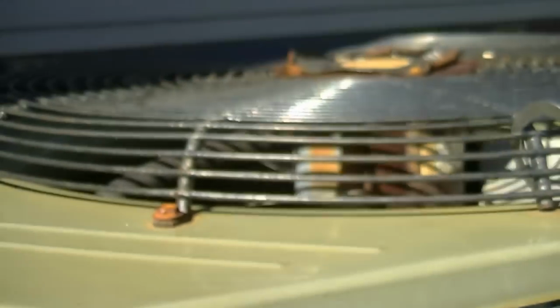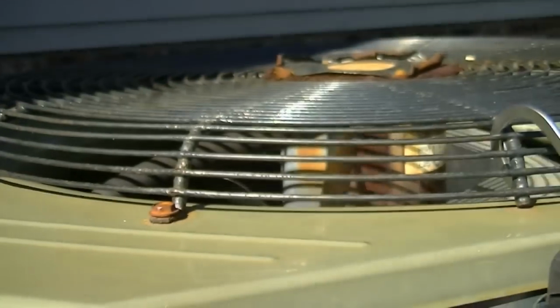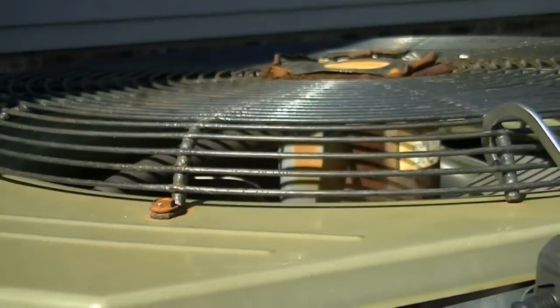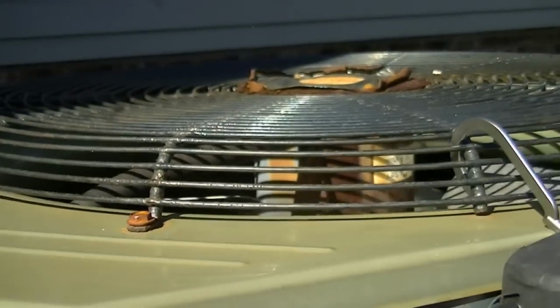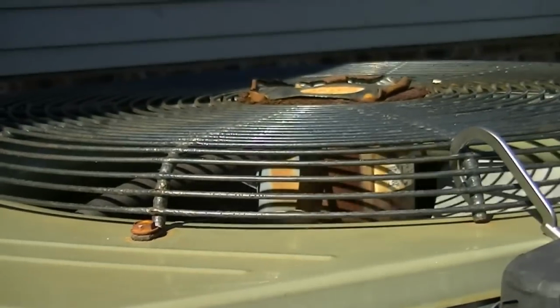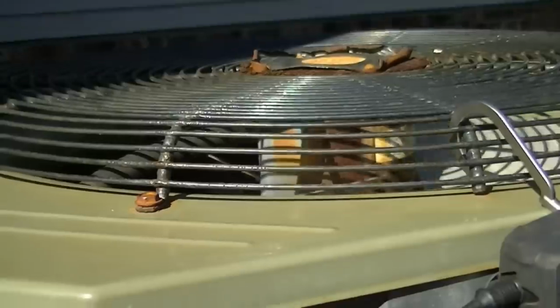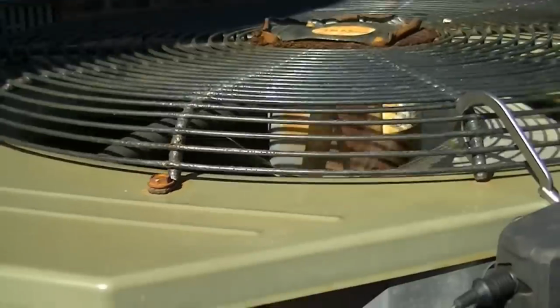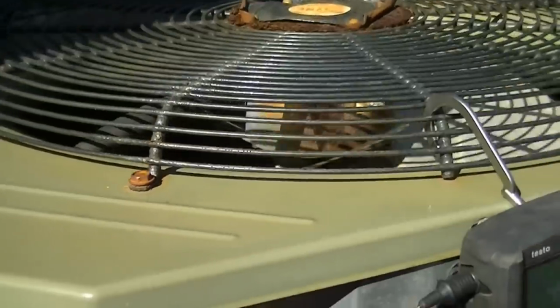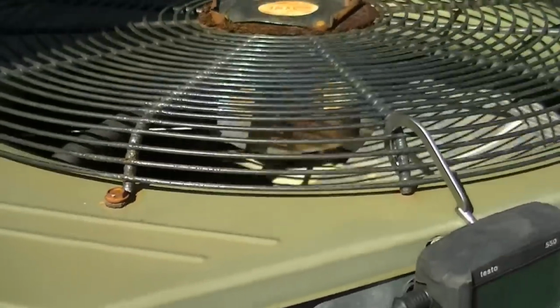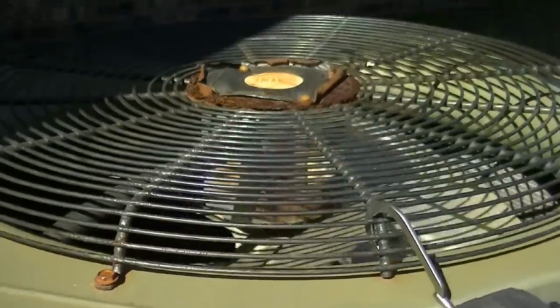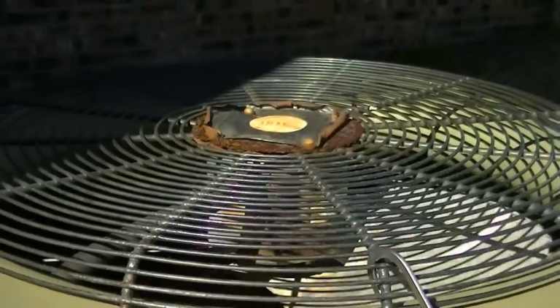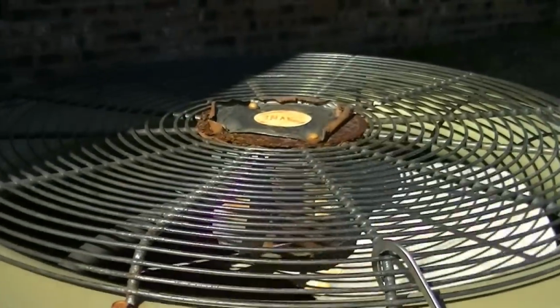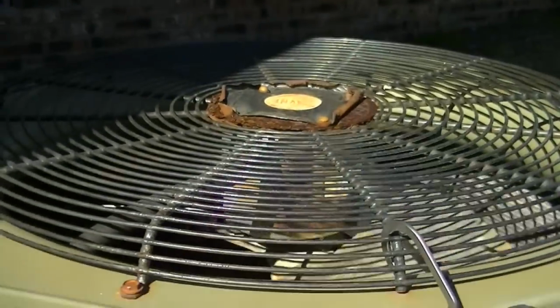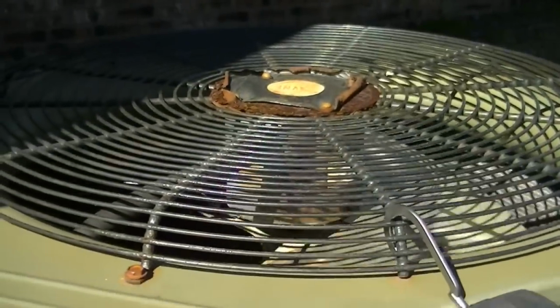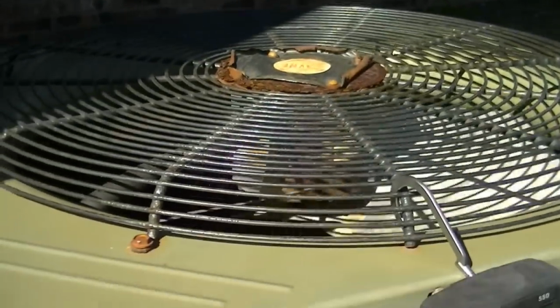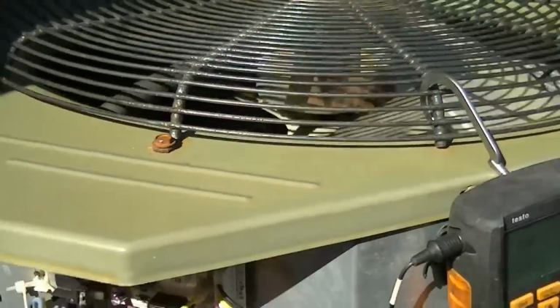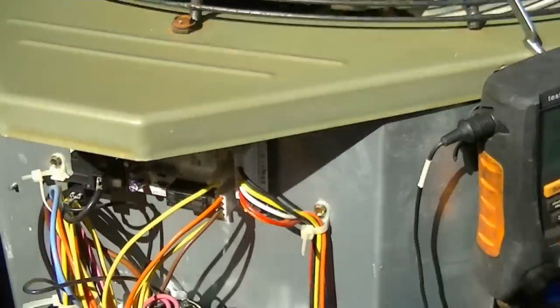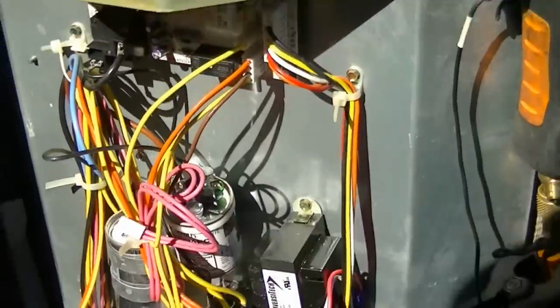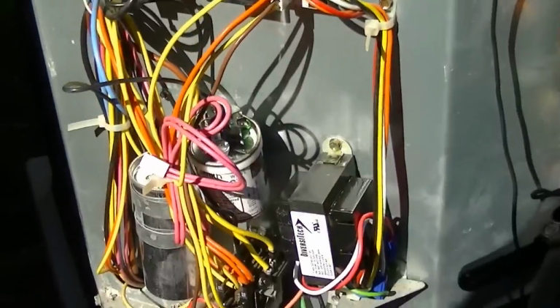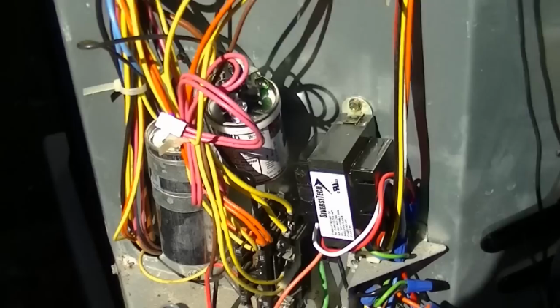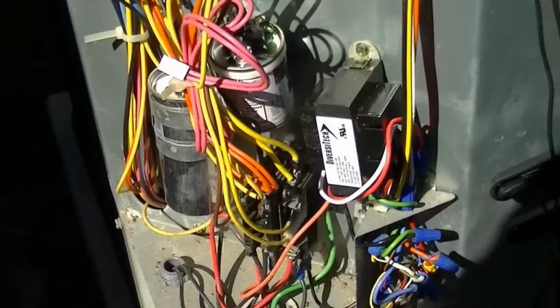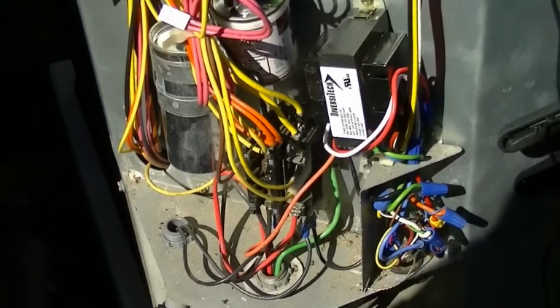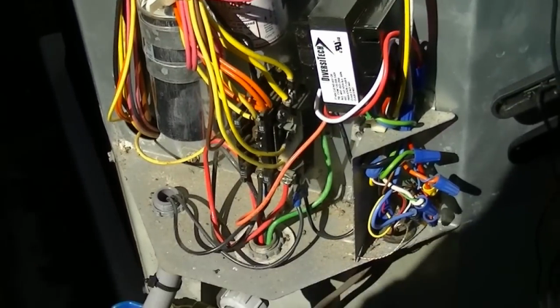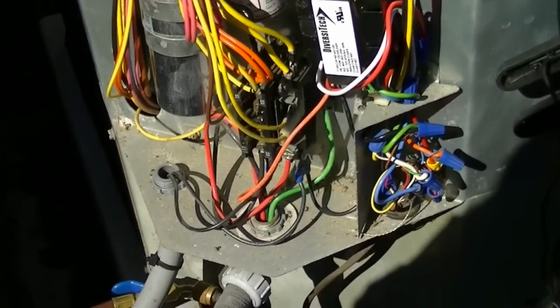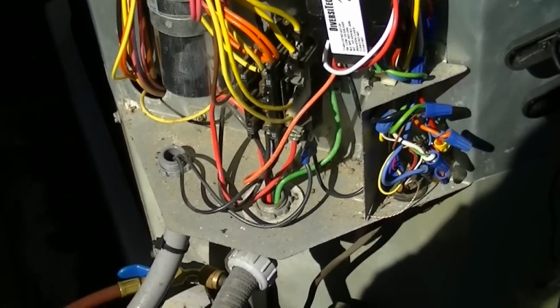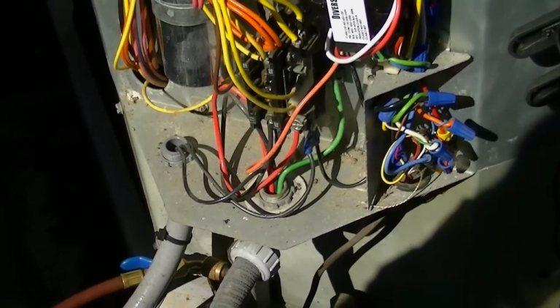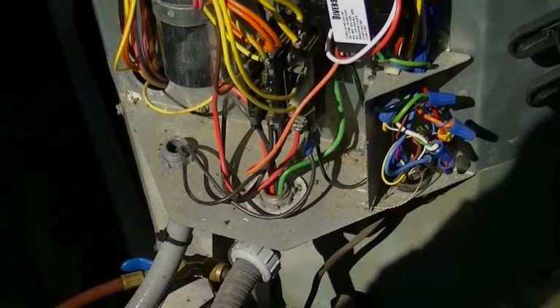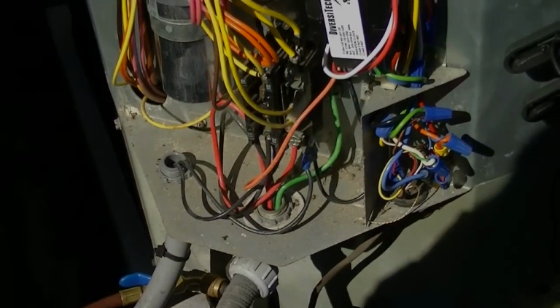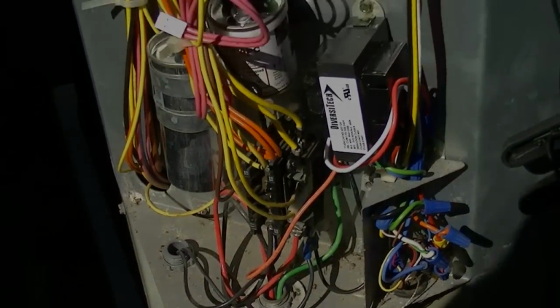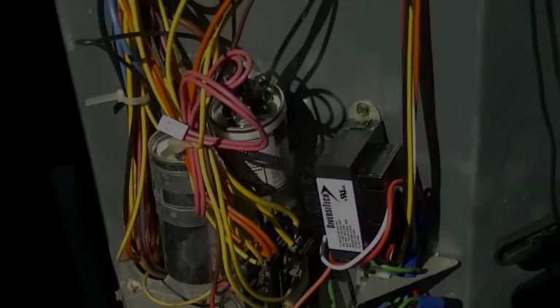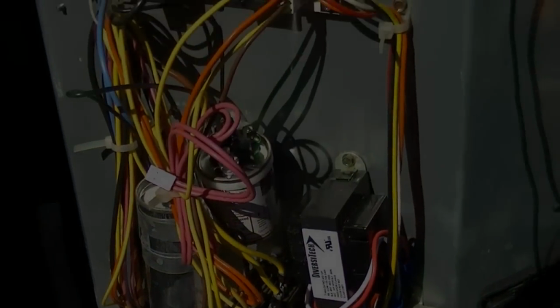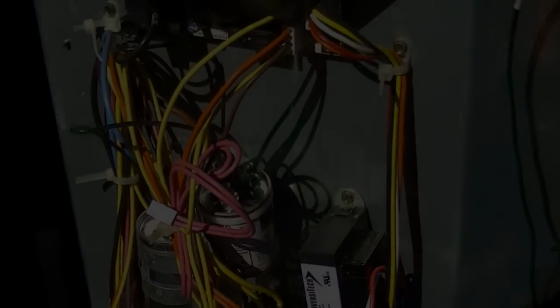That's how you force defrost on these Payne, Carrier, Heil, ICP-style units.